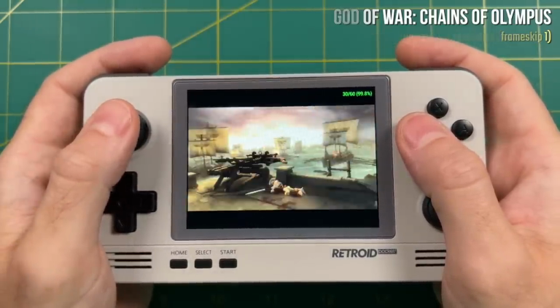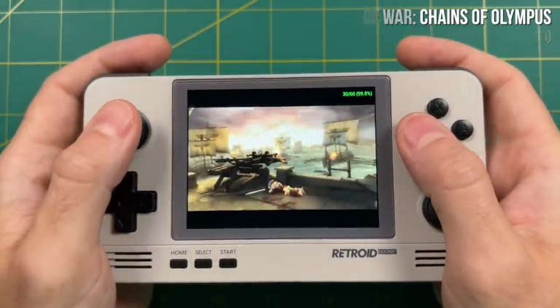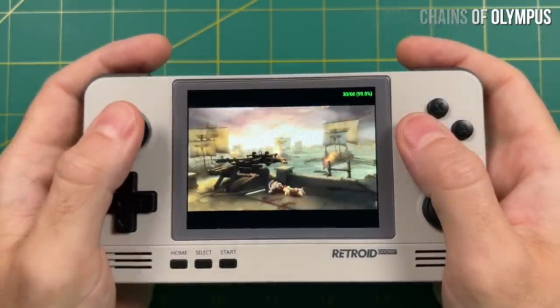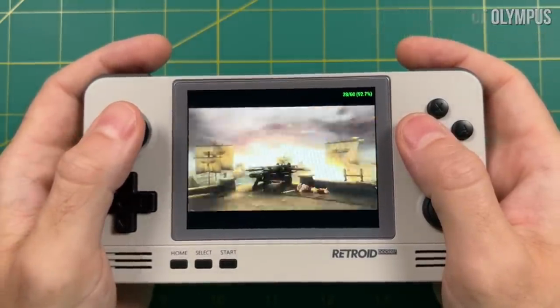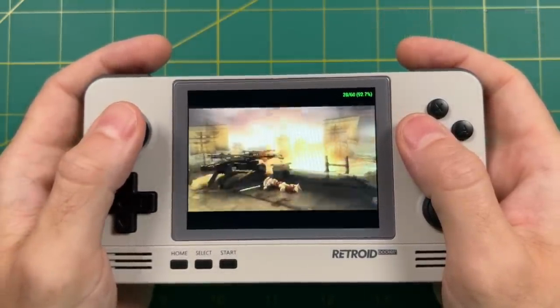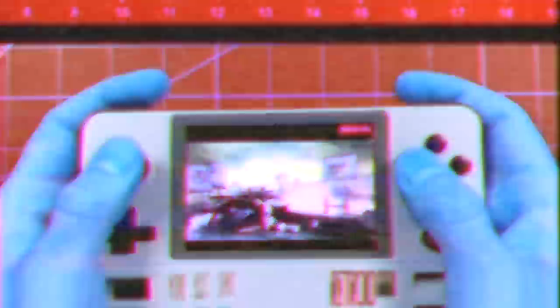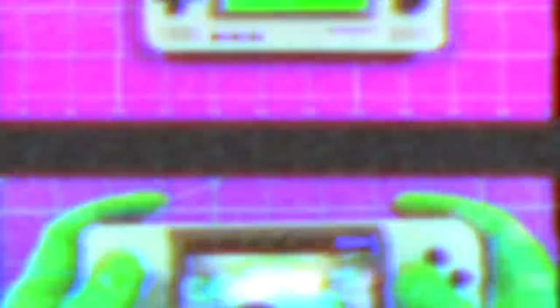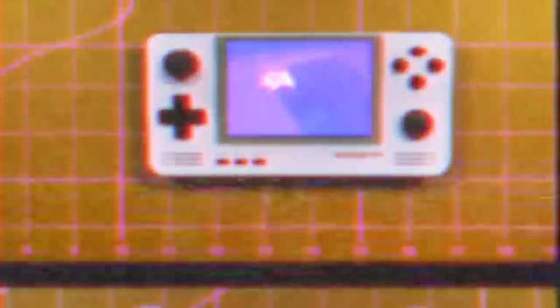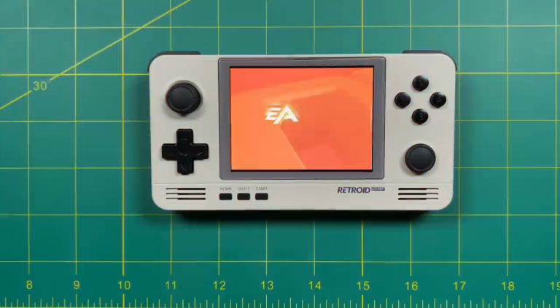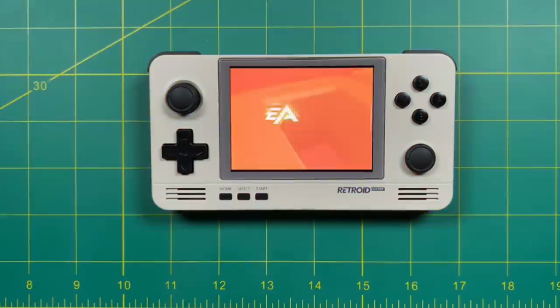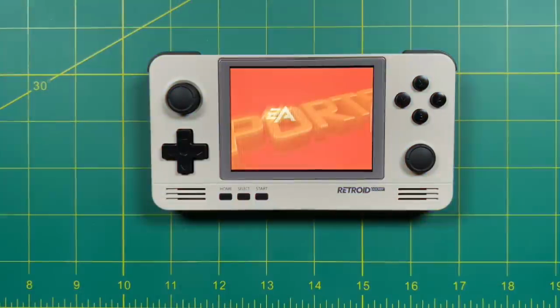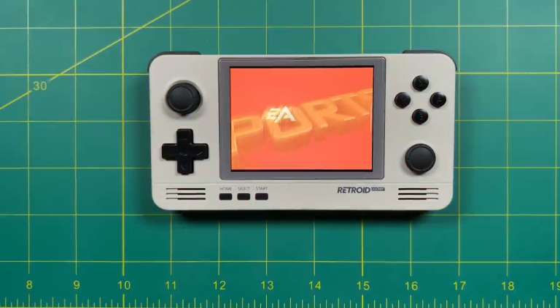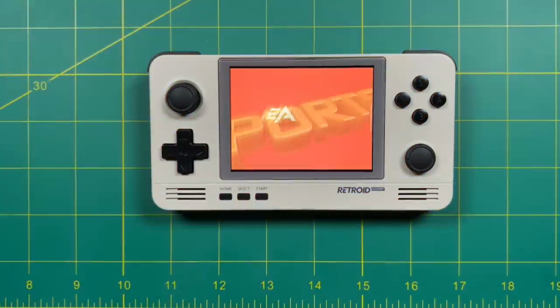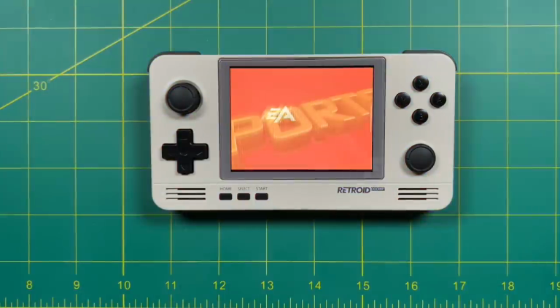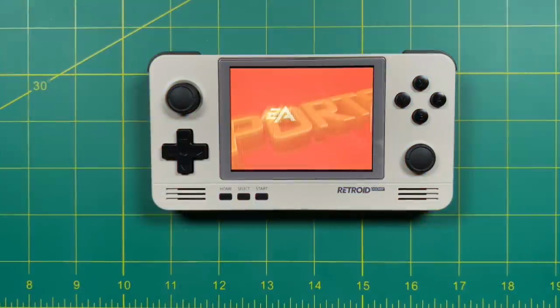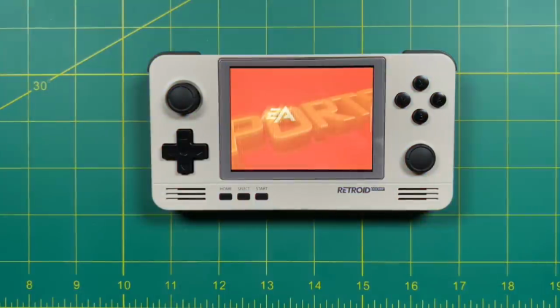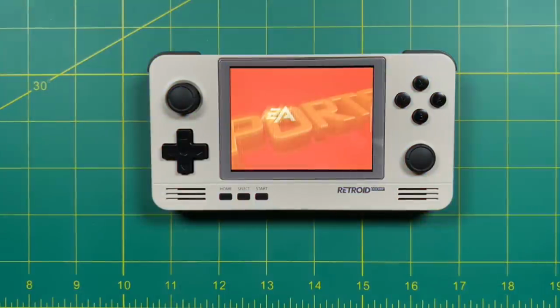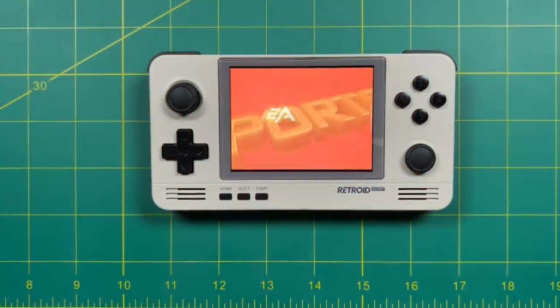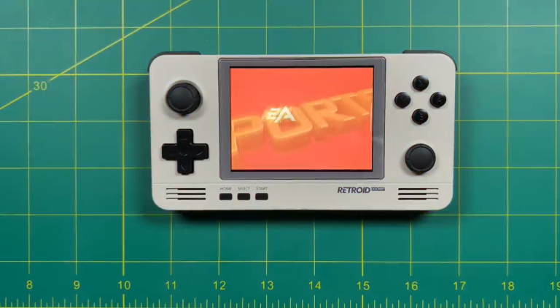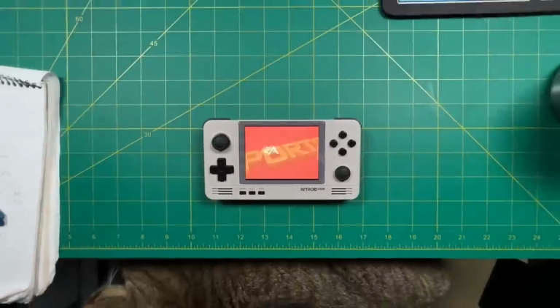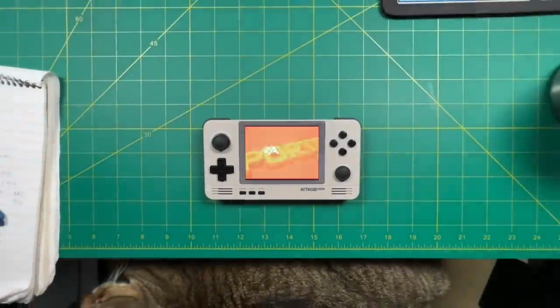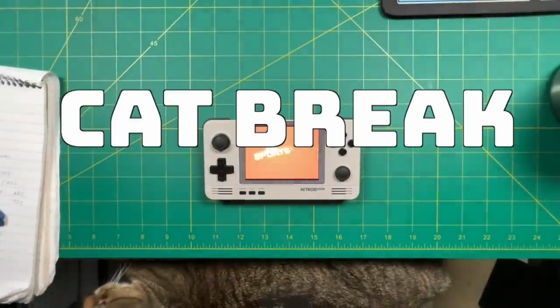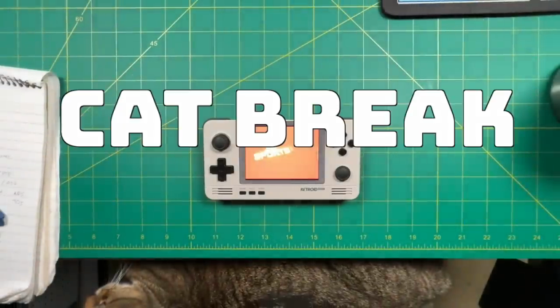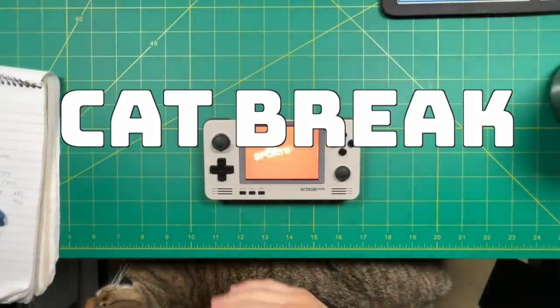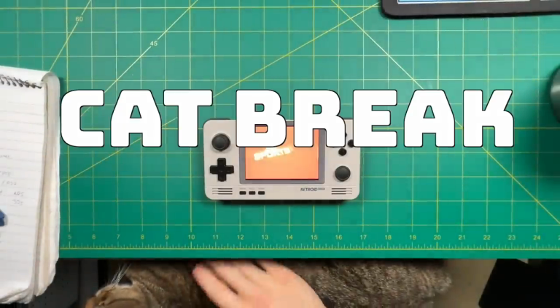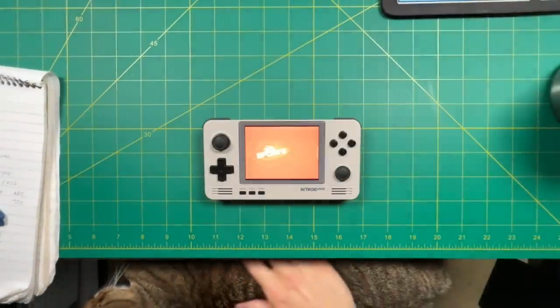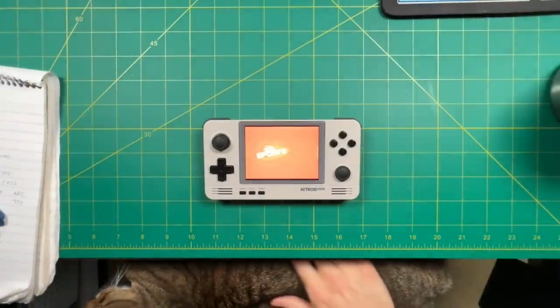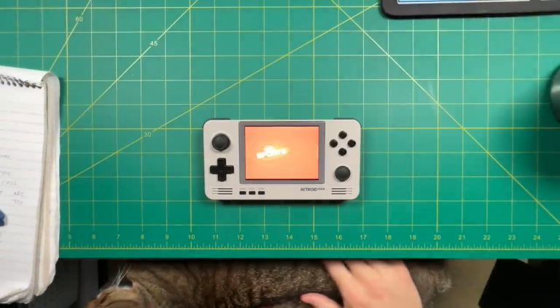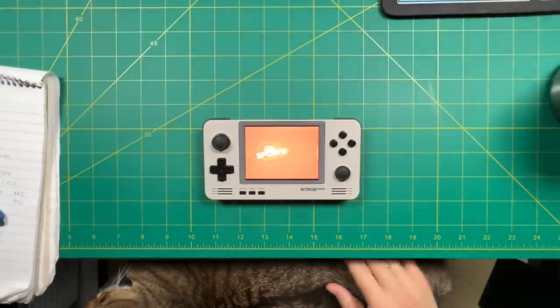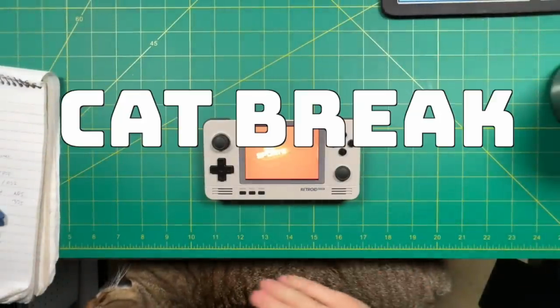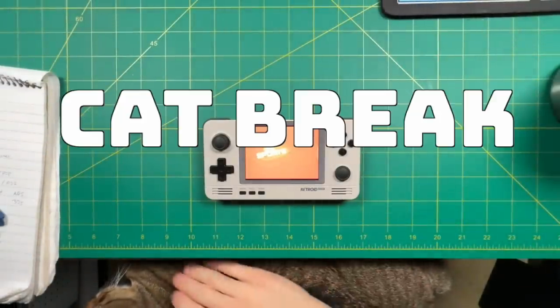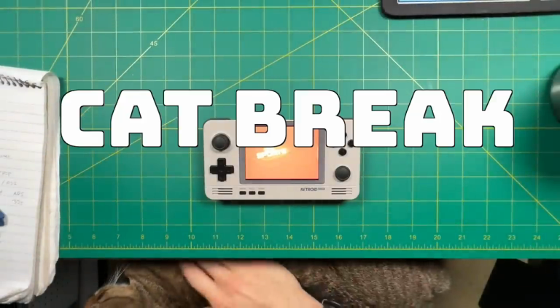We've been at this for a while and we're about to jump into GameCube and PS2, but before that, I think we deserve a cat break.